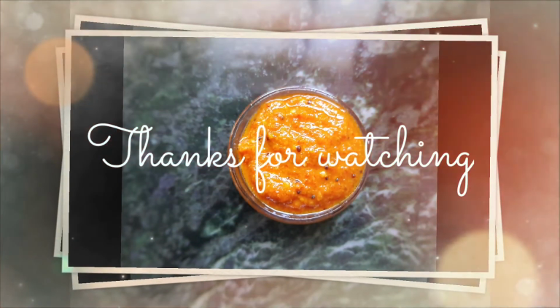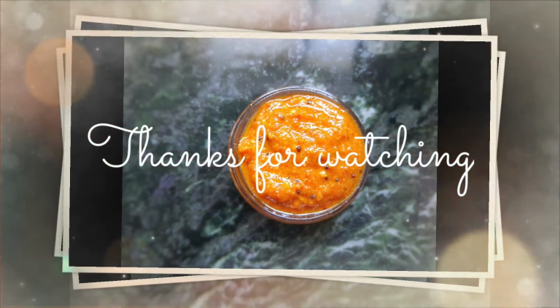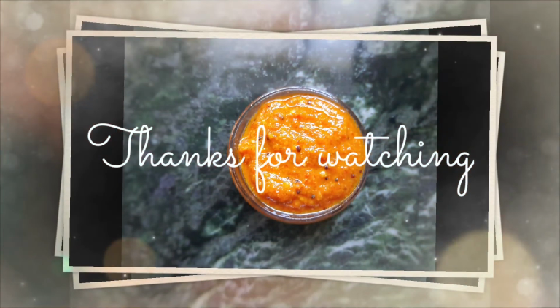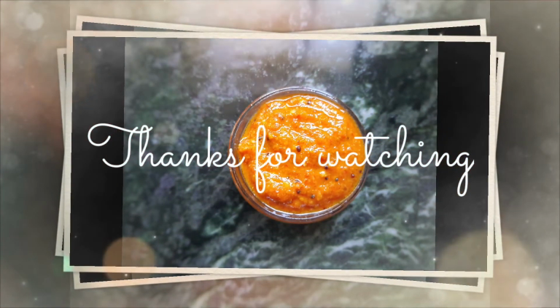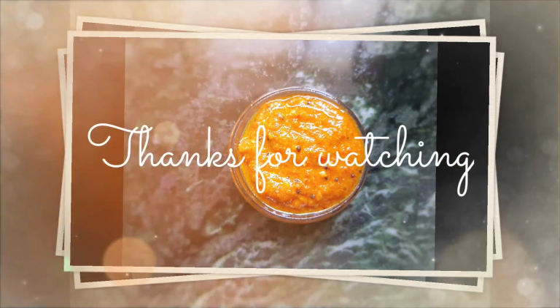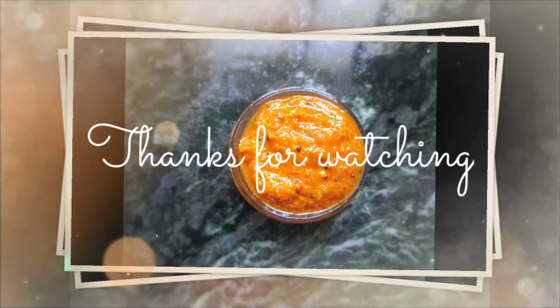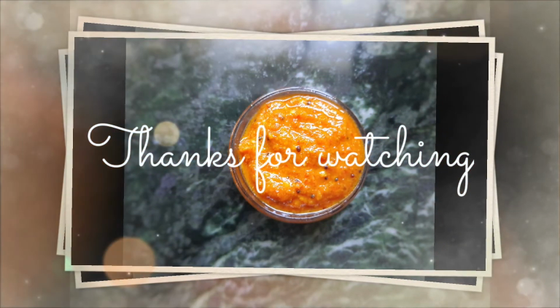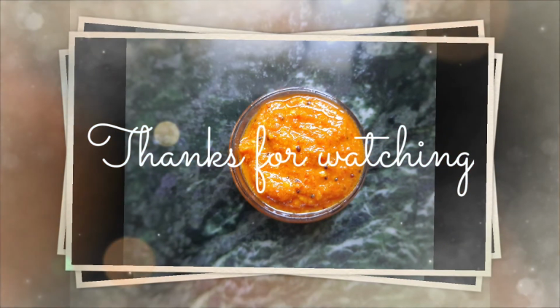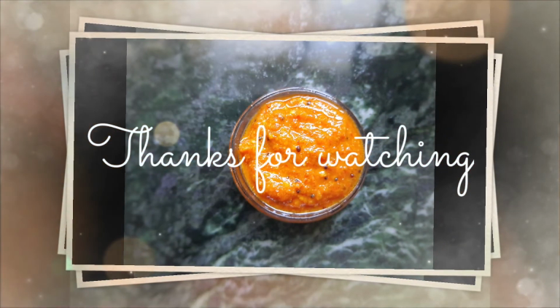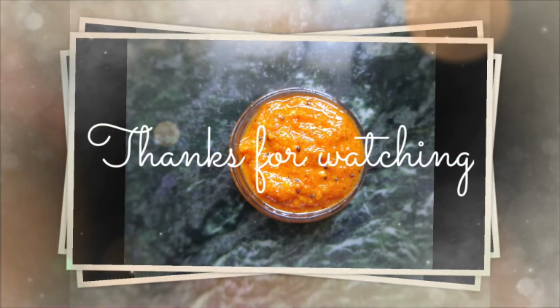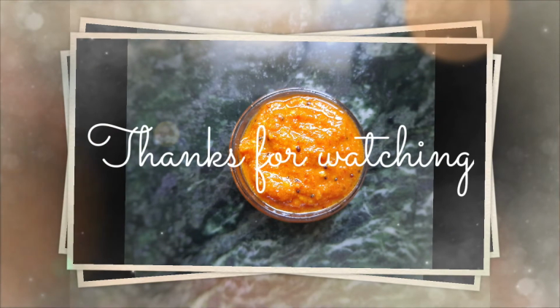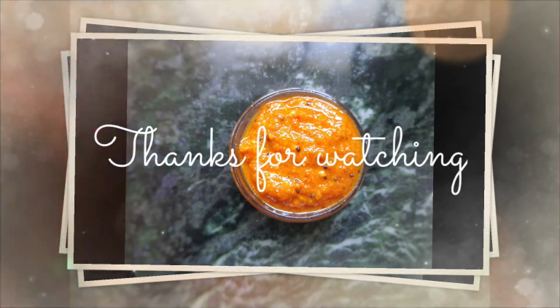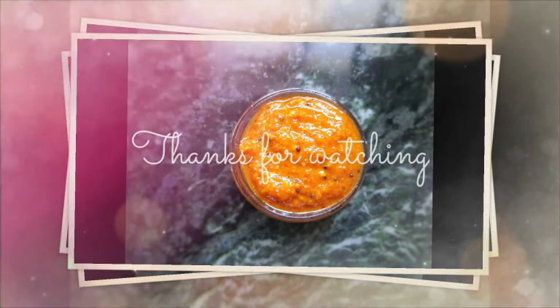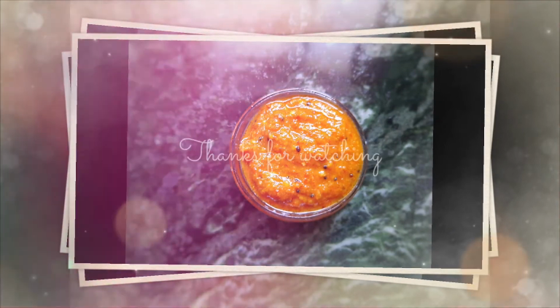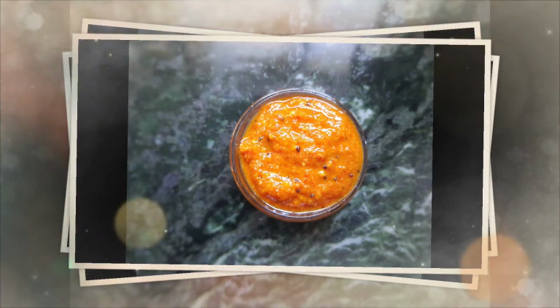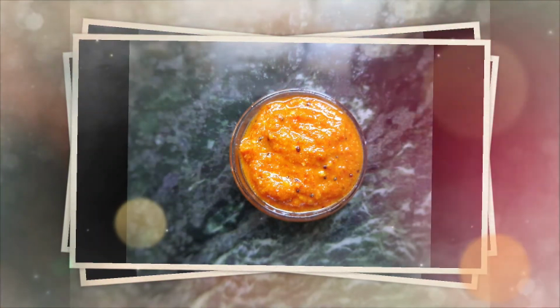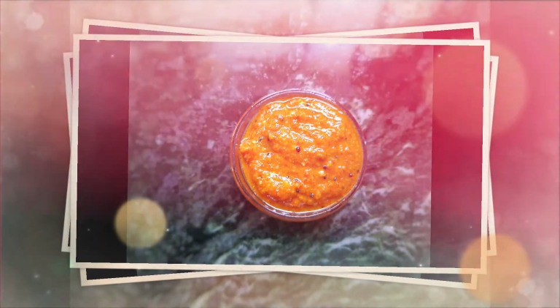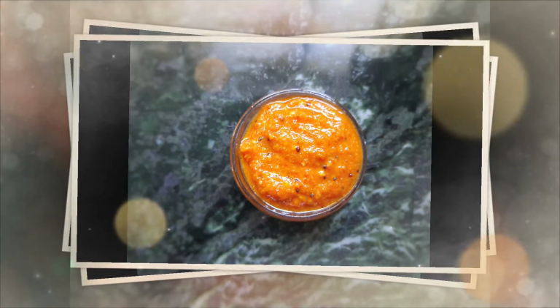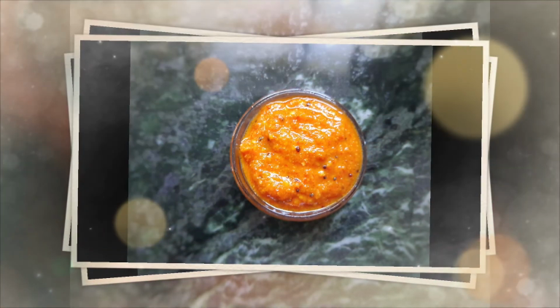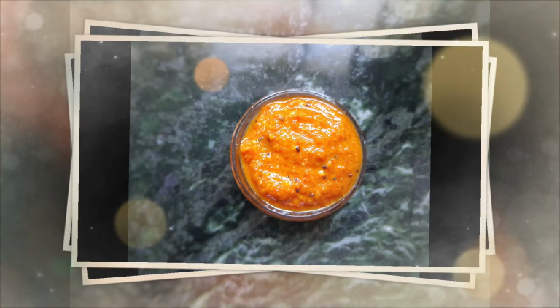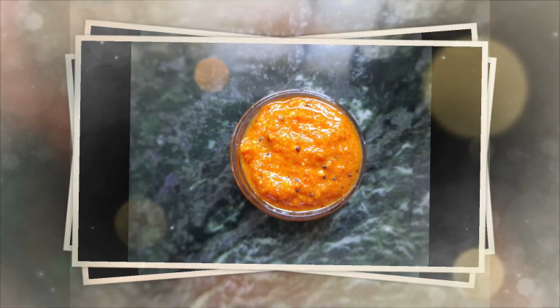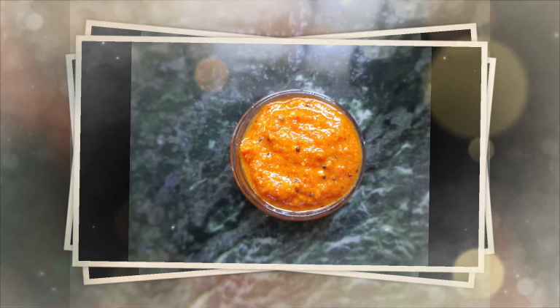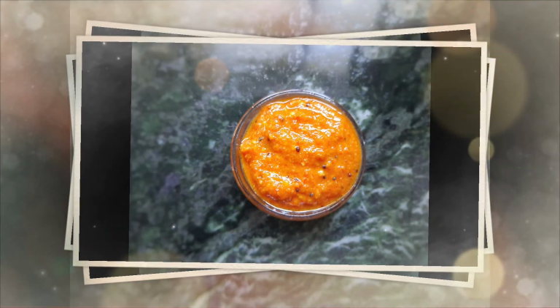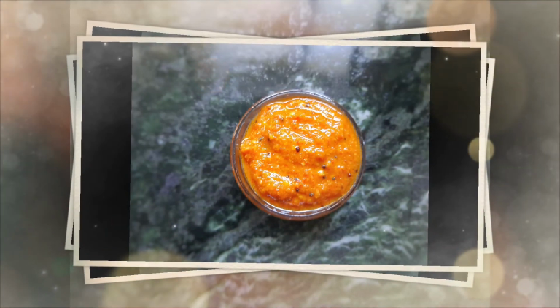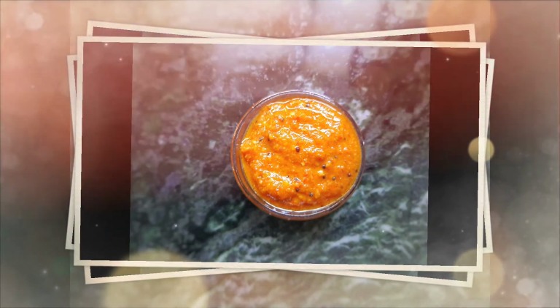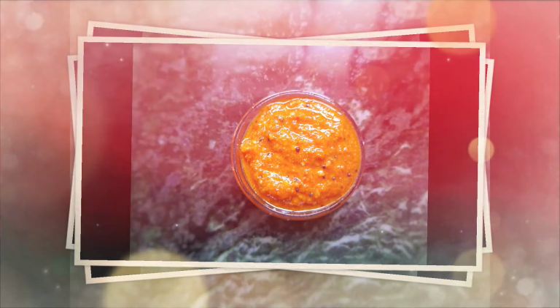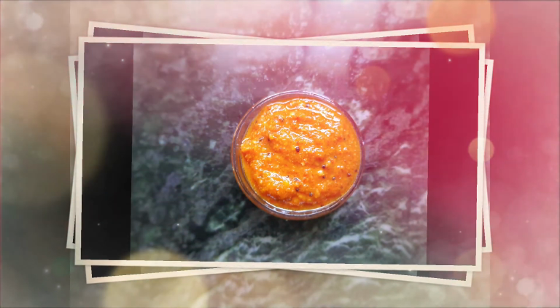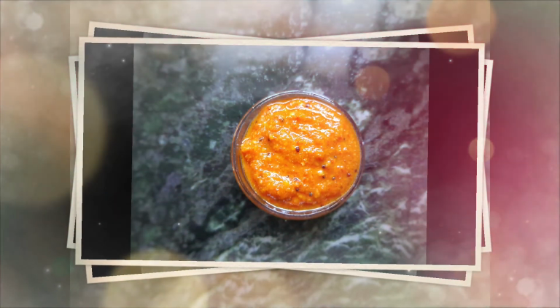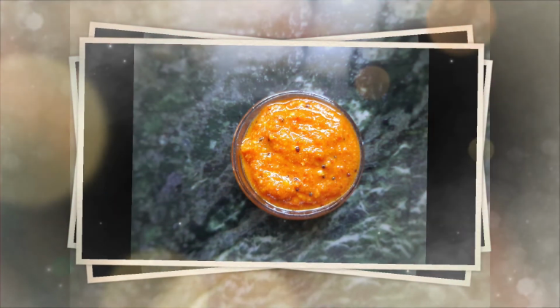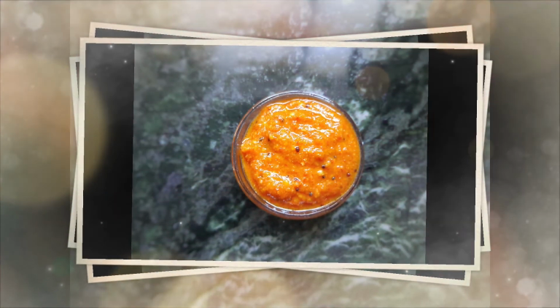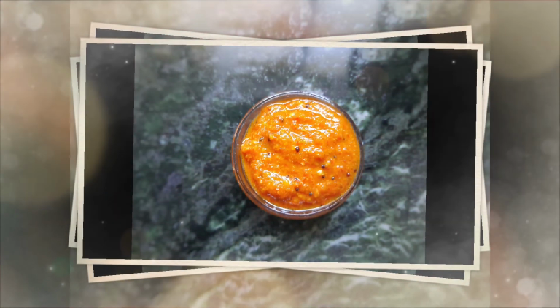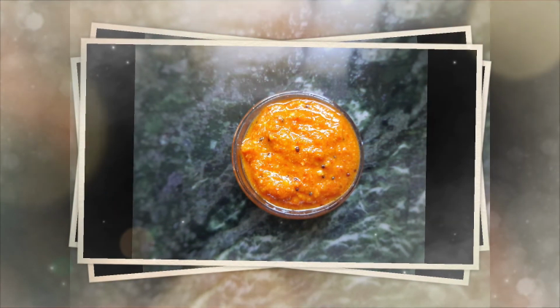You can see how easy it is to prepare thecha at home. For many such recipes you can visit my channel — the links are in the description box. I hope you liked the video. Thanks for watching.